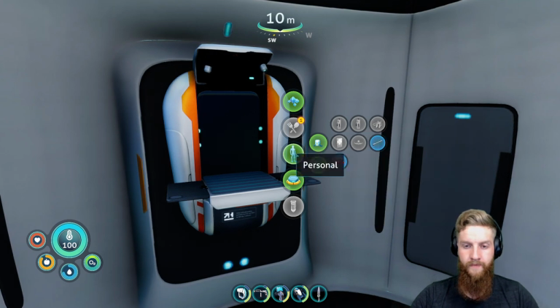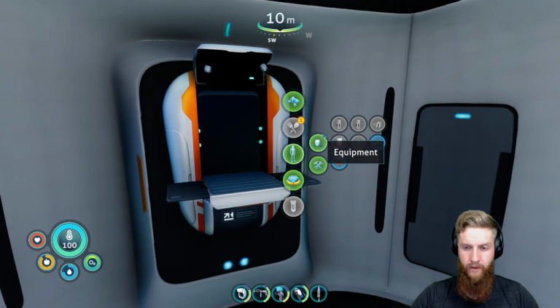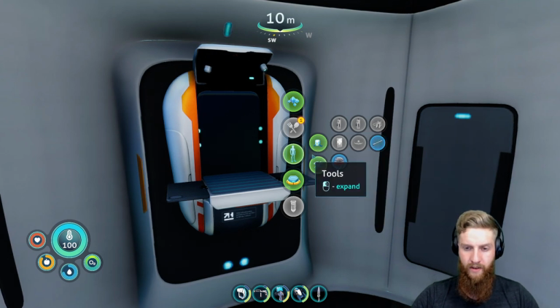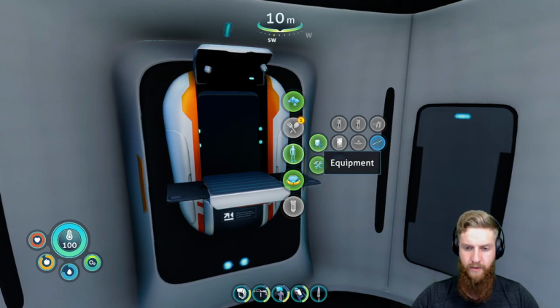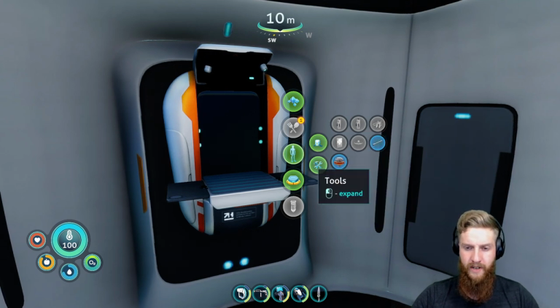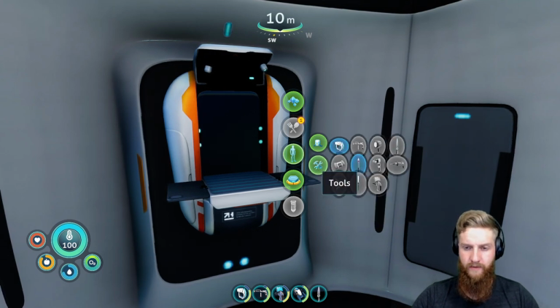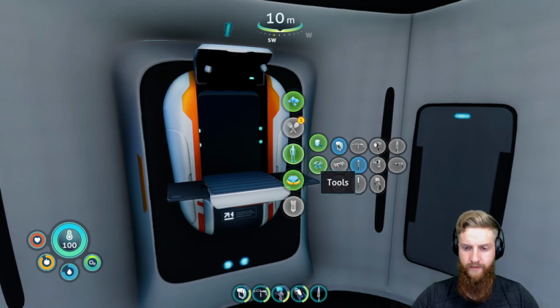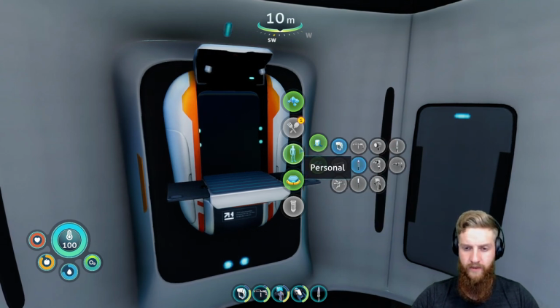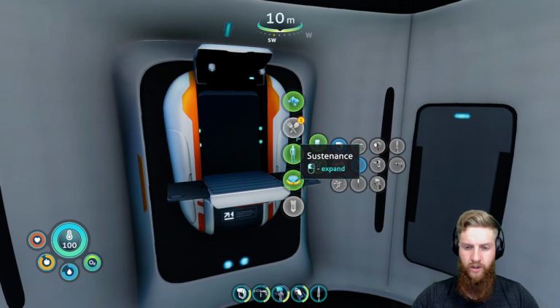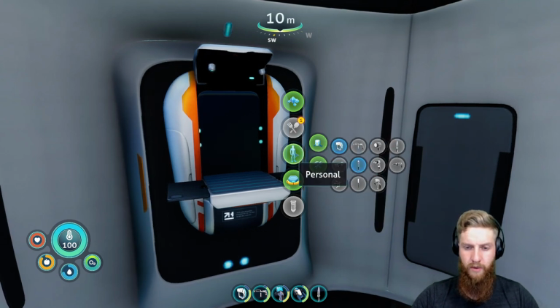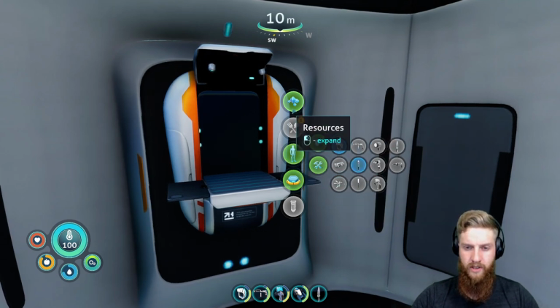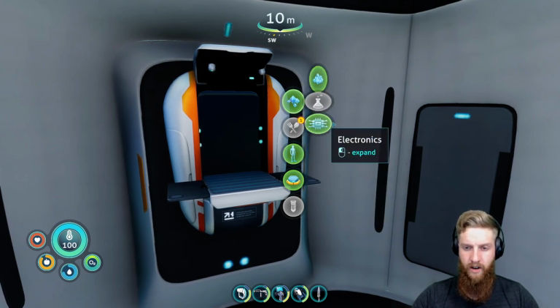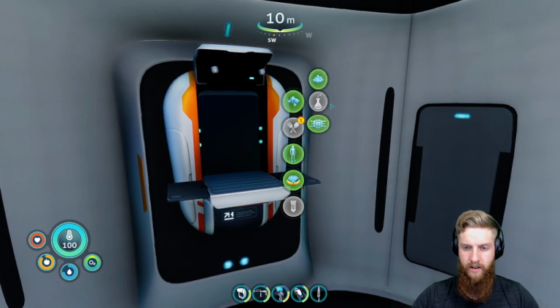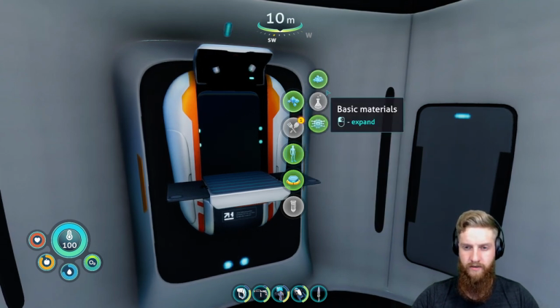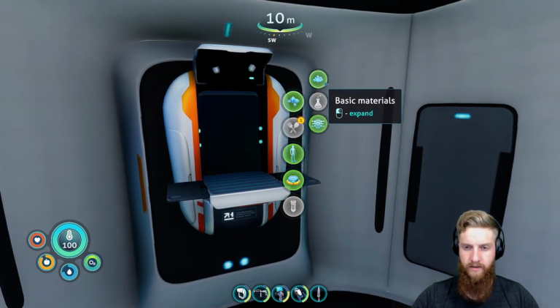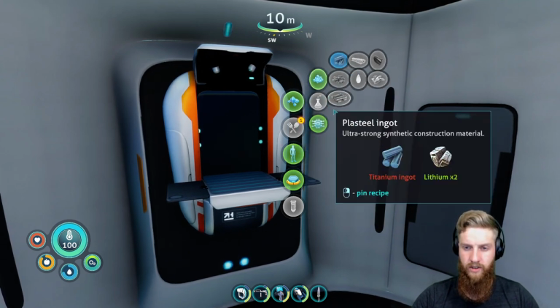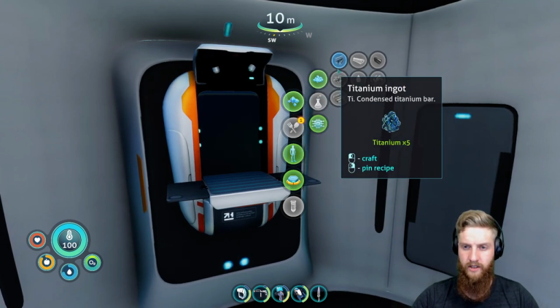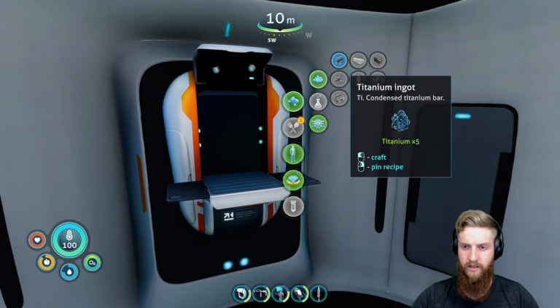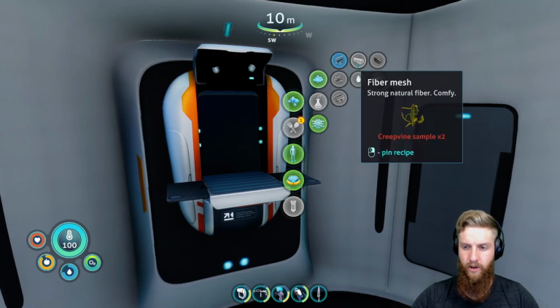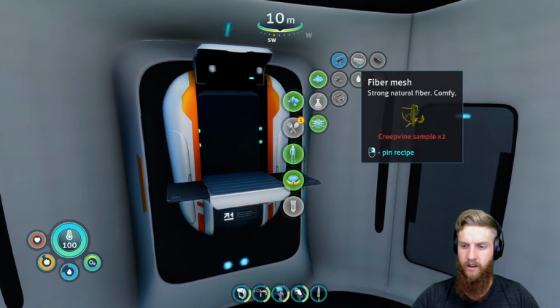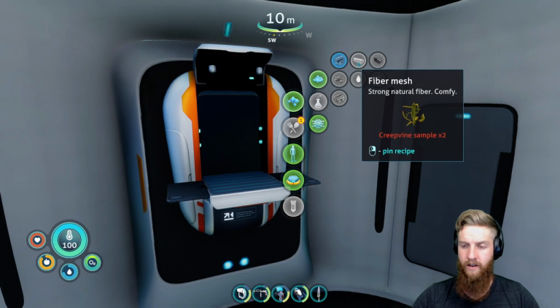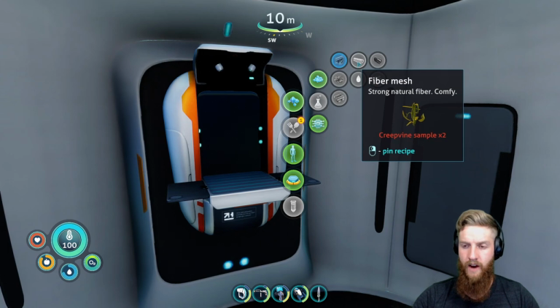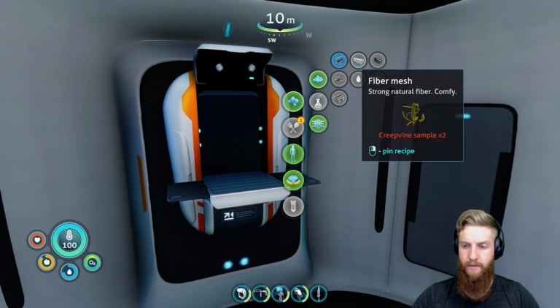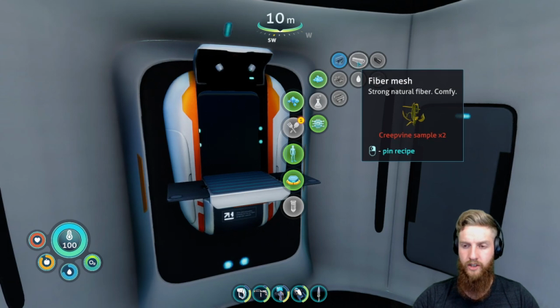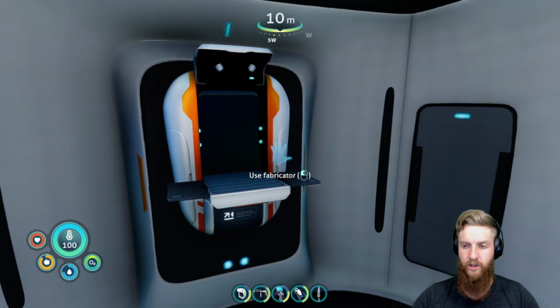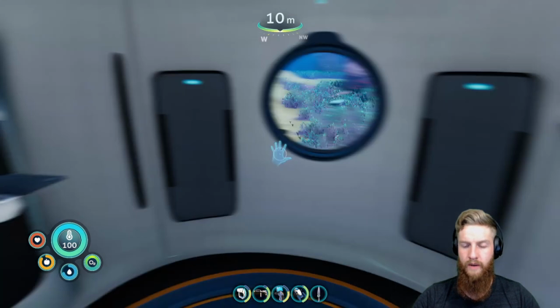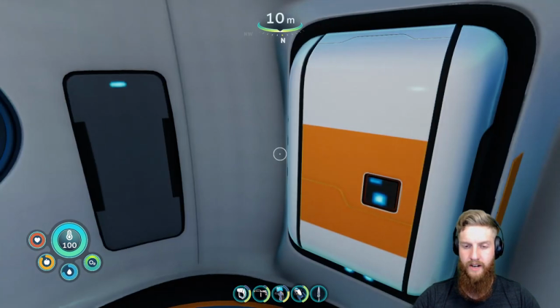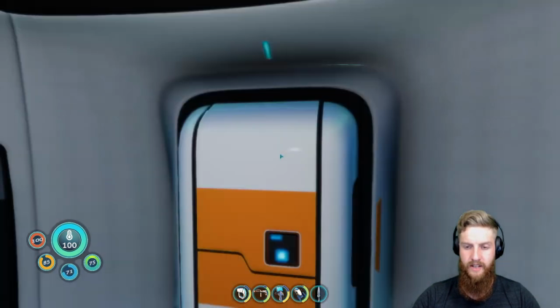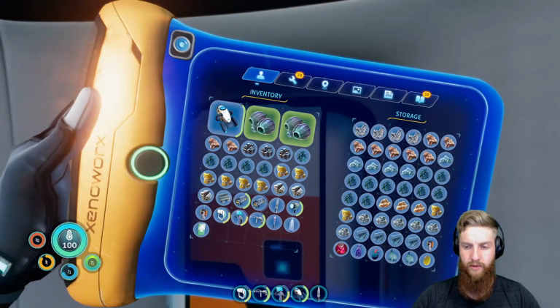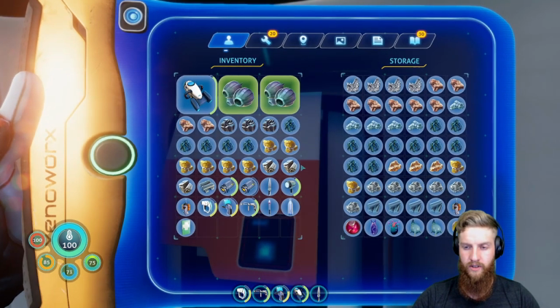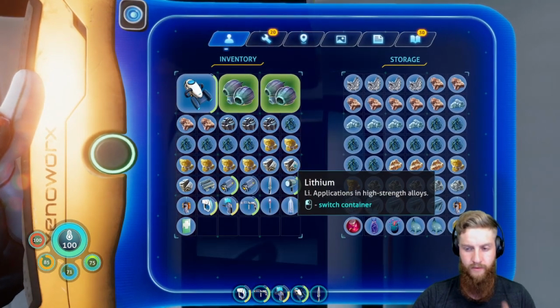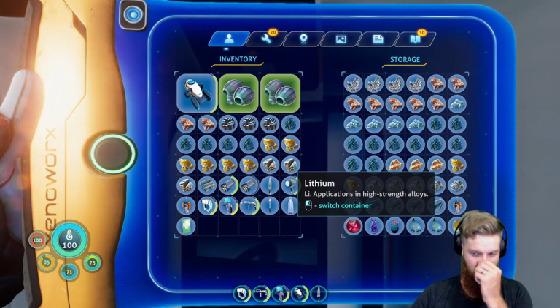We've got the recipe for the new high-capacity O2 tank, which is pretty sweet. How do we make fiber mesh? Let's just try to build this thing right now. Fiber mesh: creepvine sample times two.